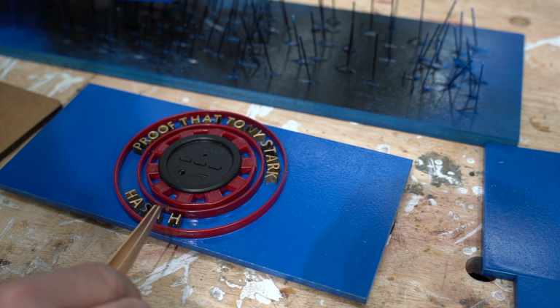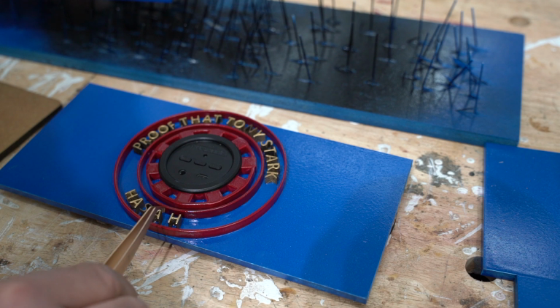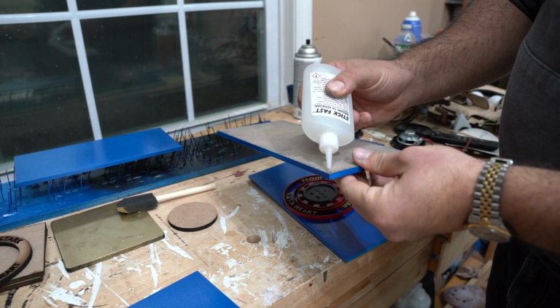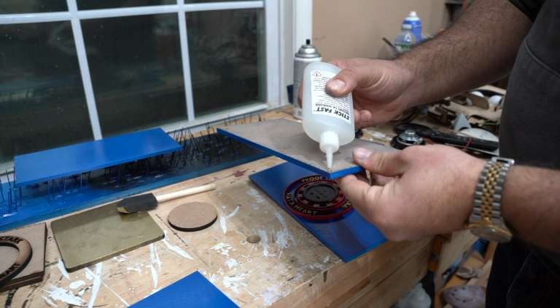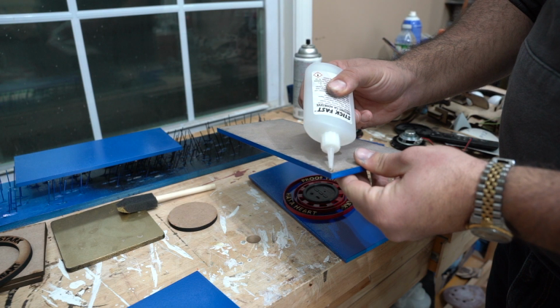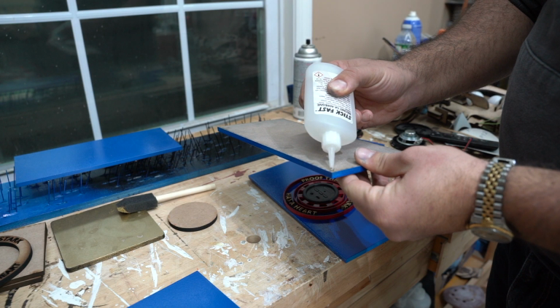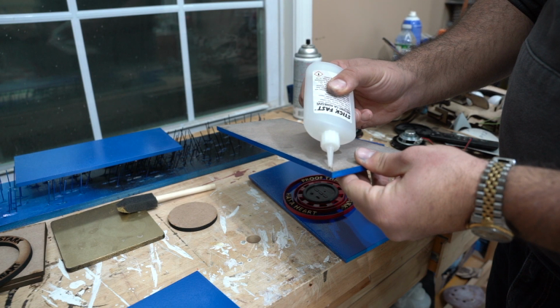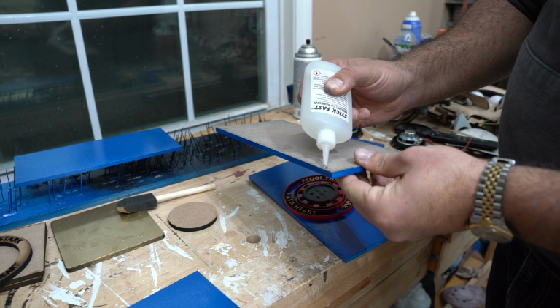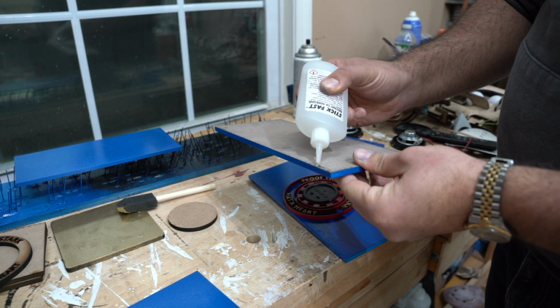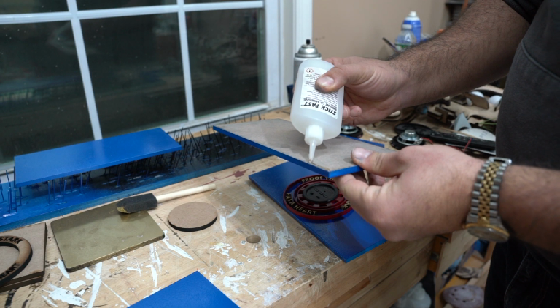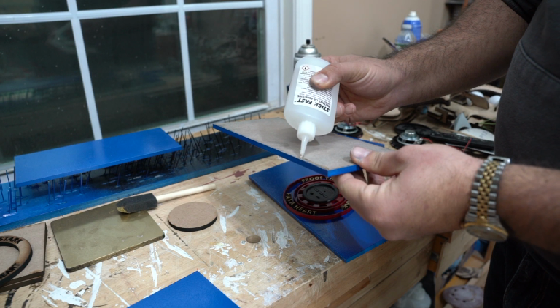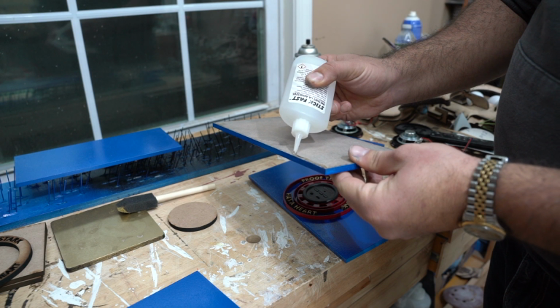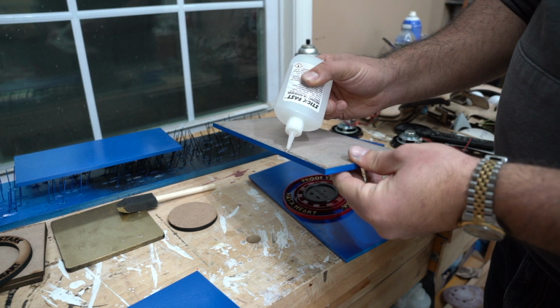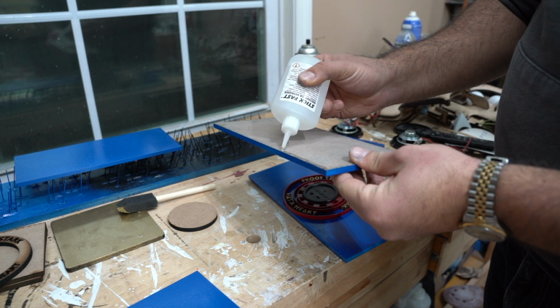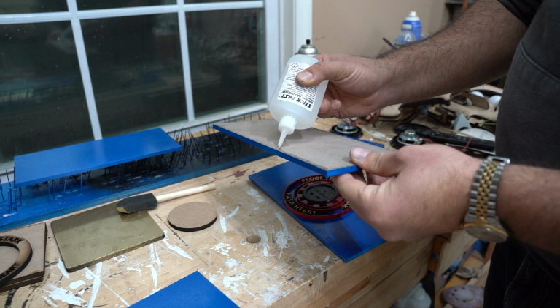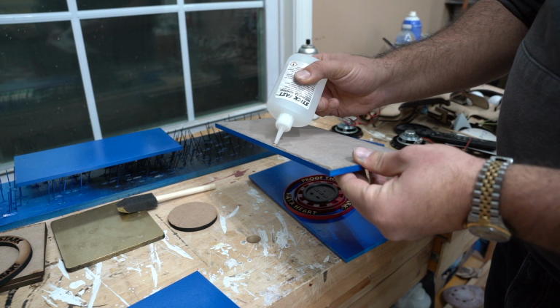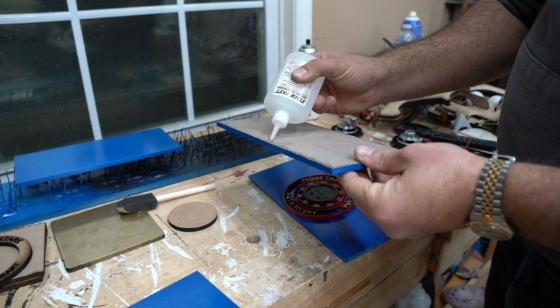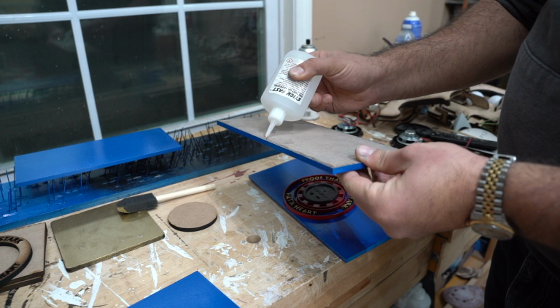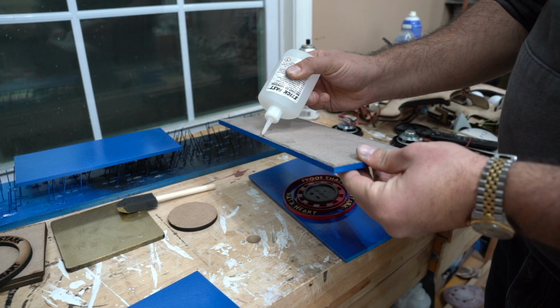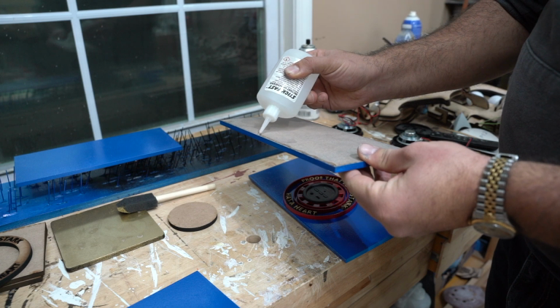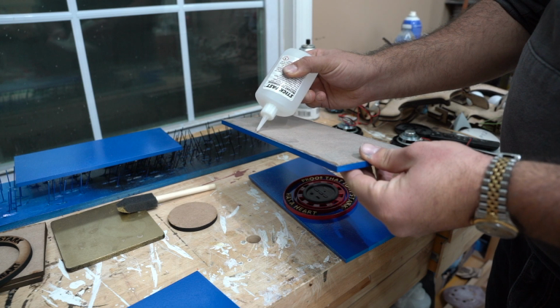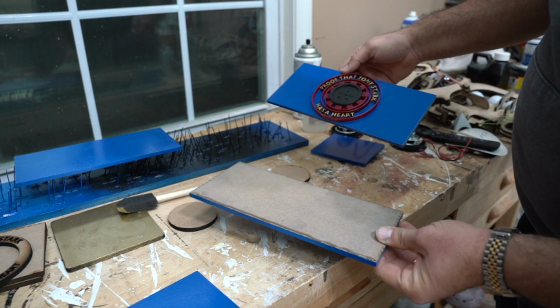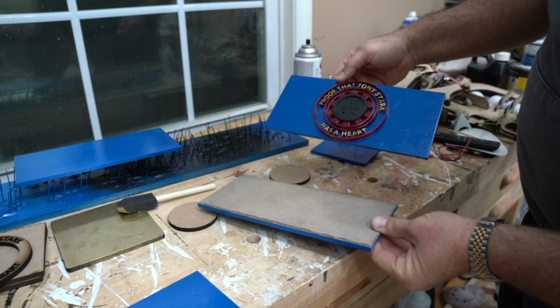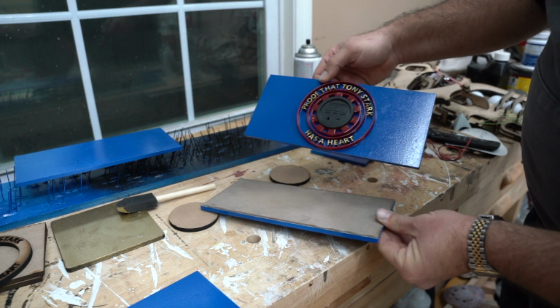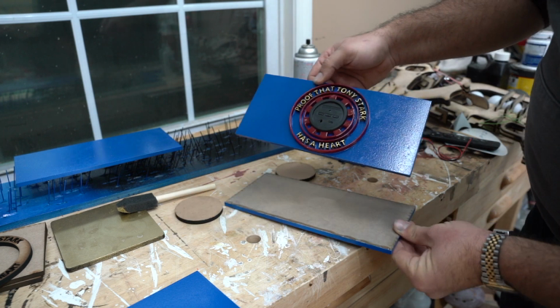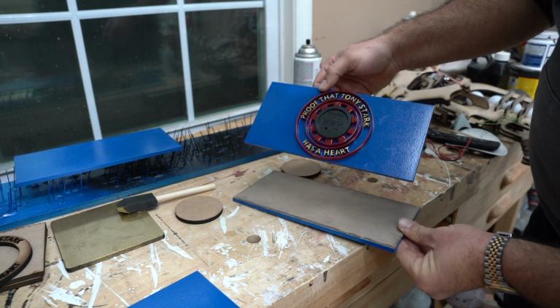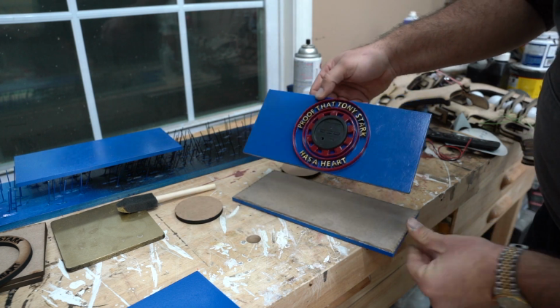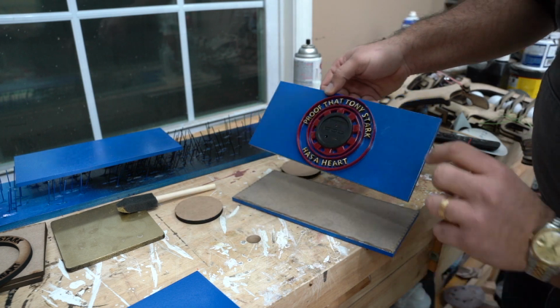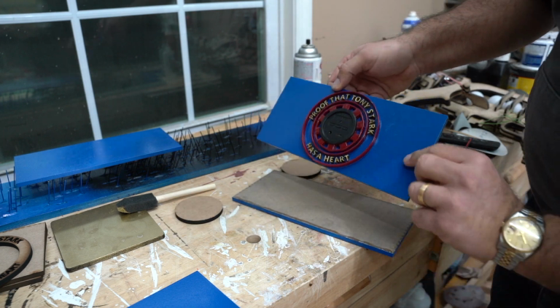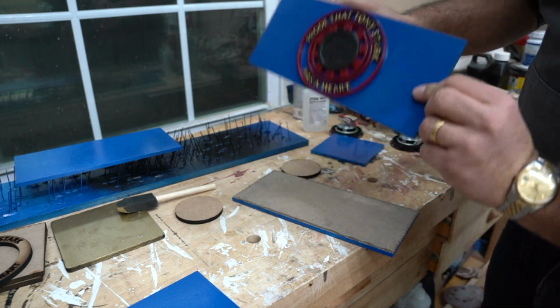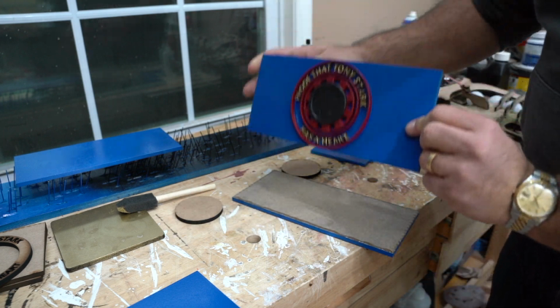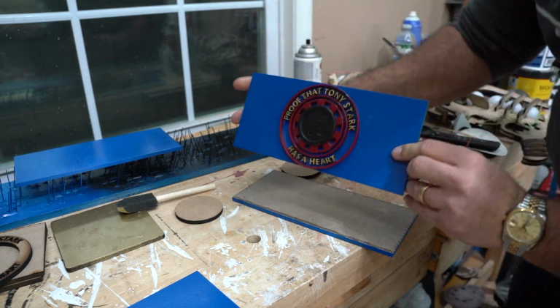I was surprised when I found out how well this box ended up staying together just from CA glue. I thought I would have to use brad nails as well, but it really worked out way better than I thought.